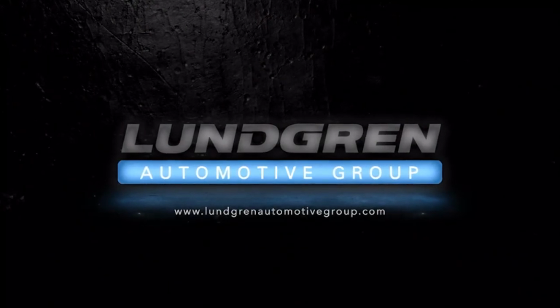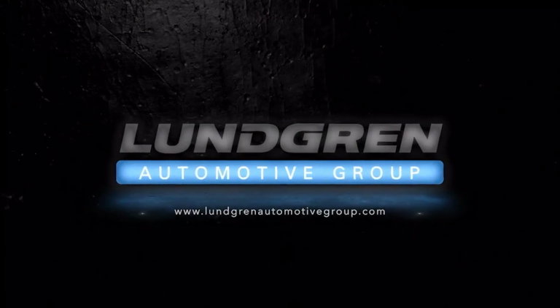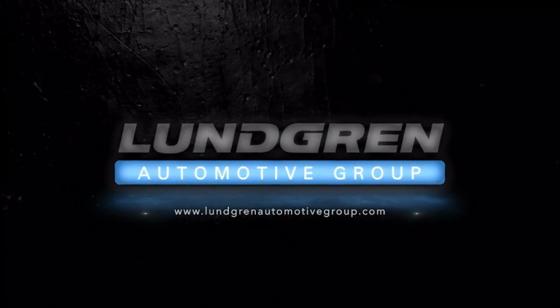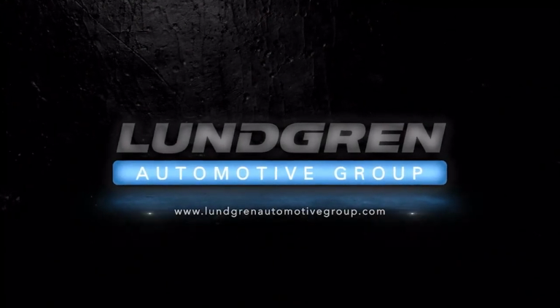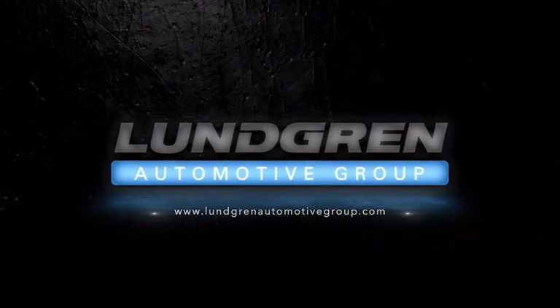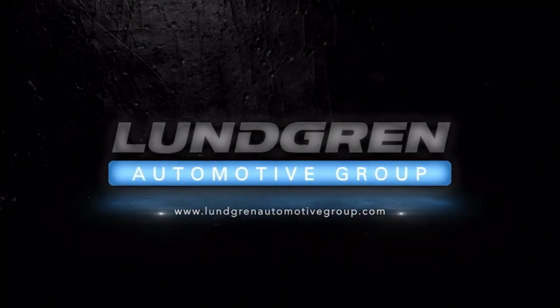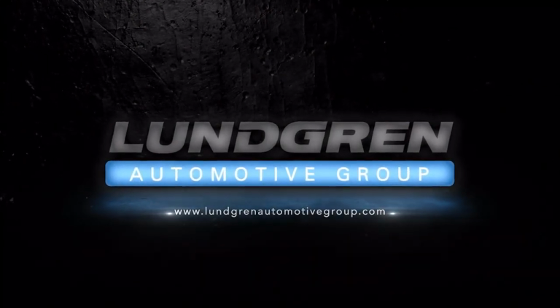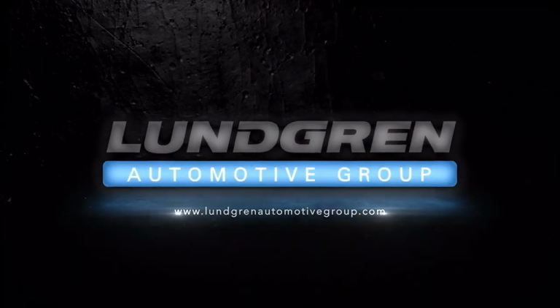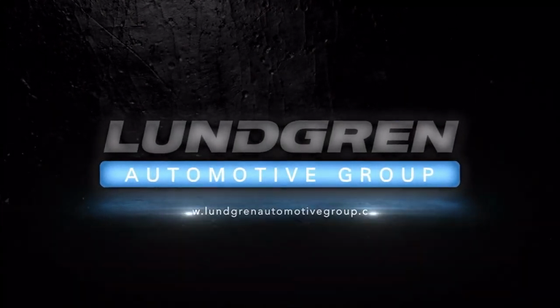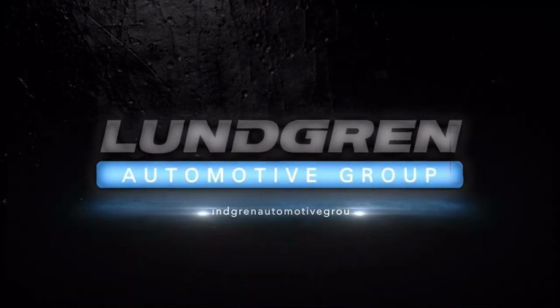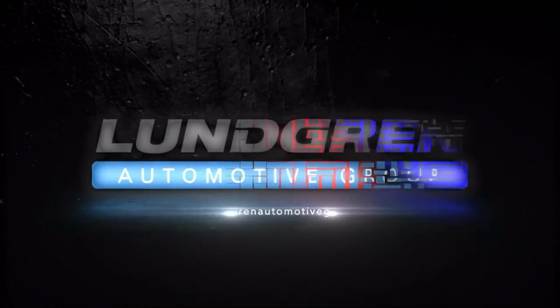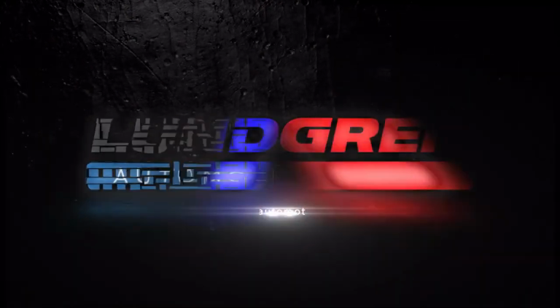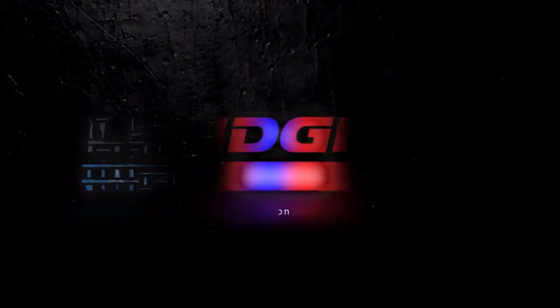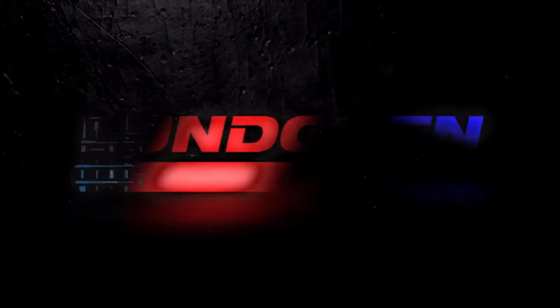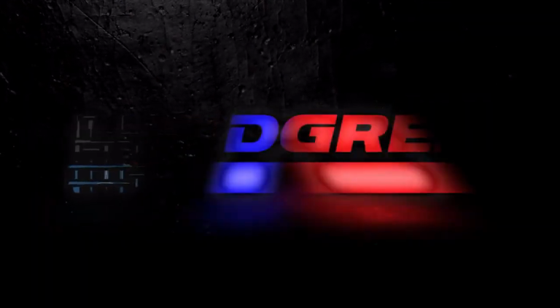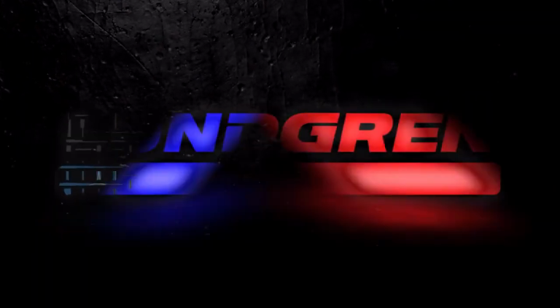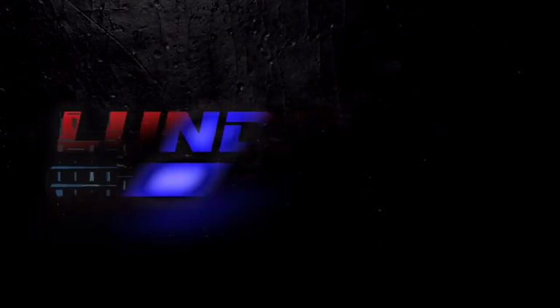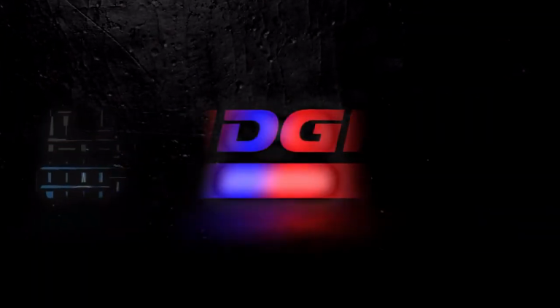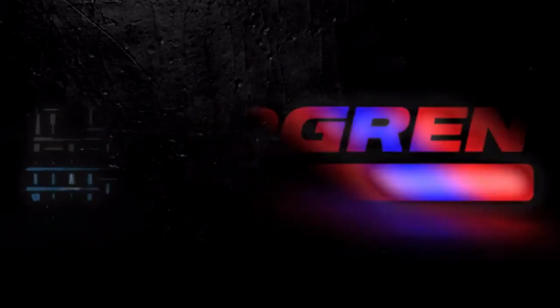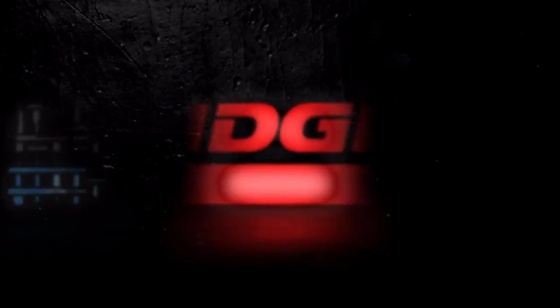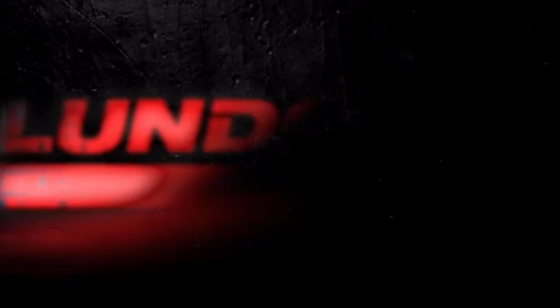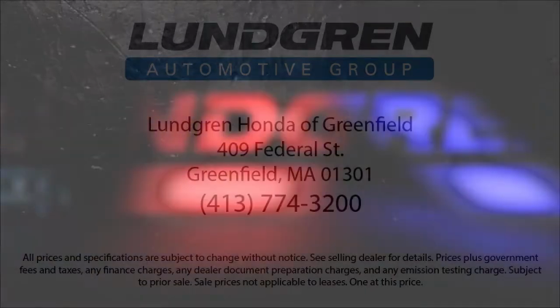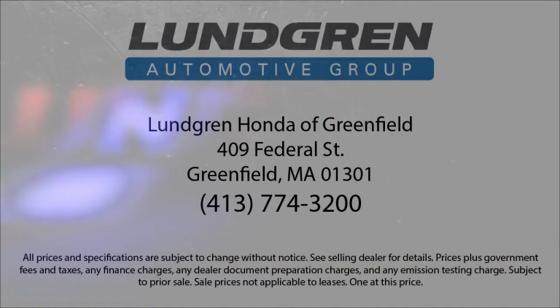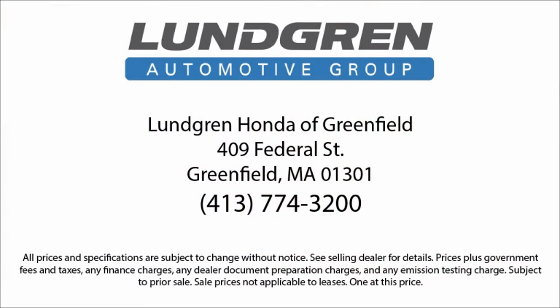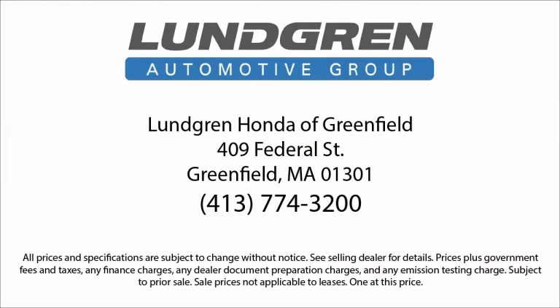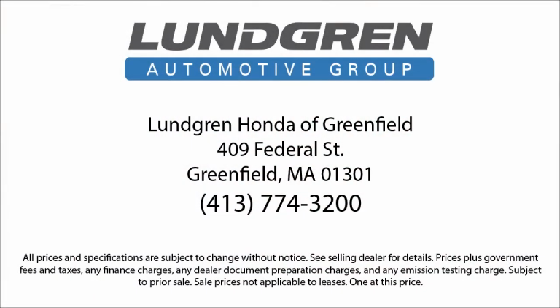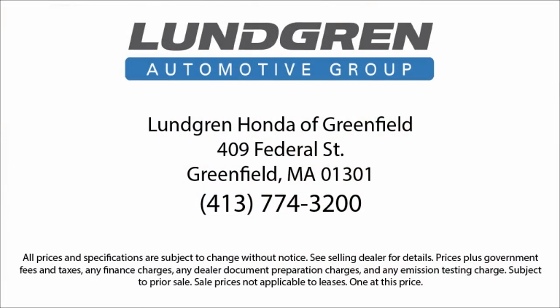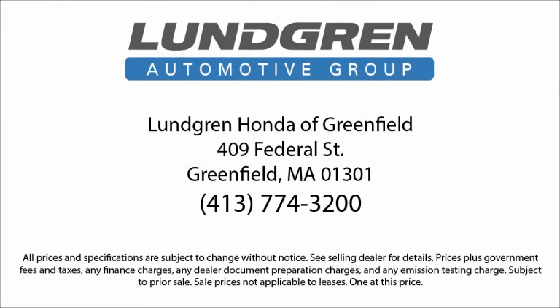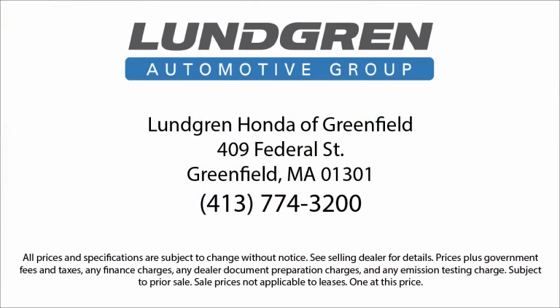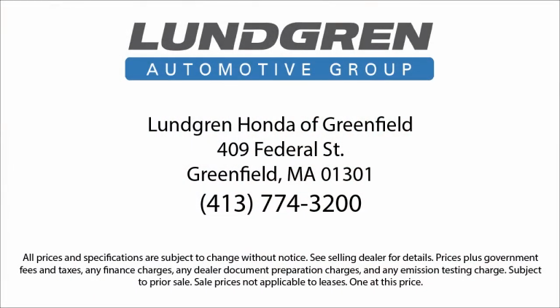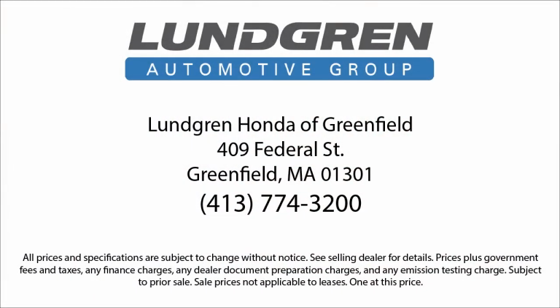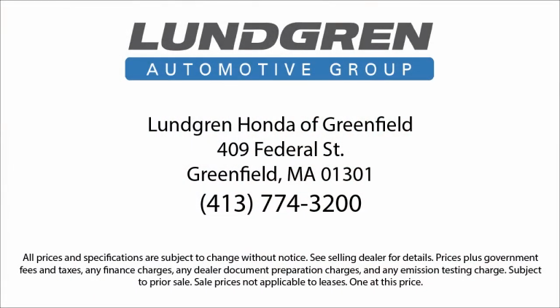So give us a call, or even better, stop by today. Lundgren Honda of Greenfield — experience it.